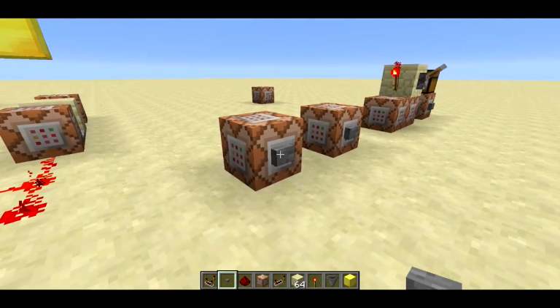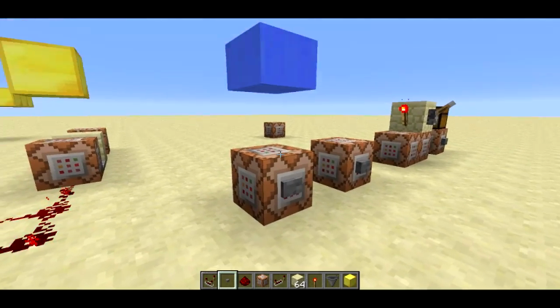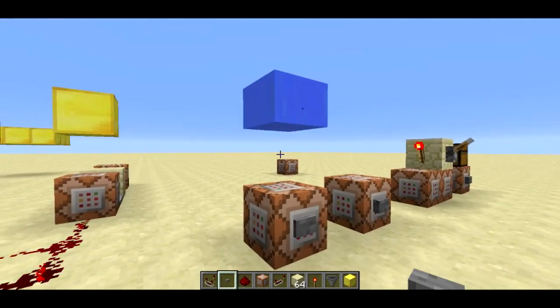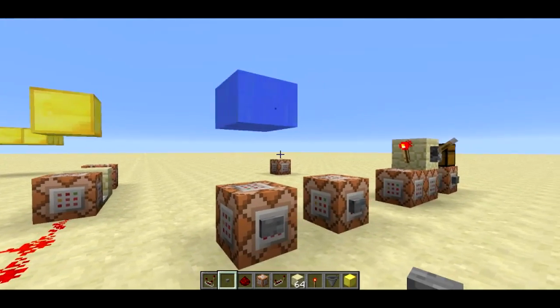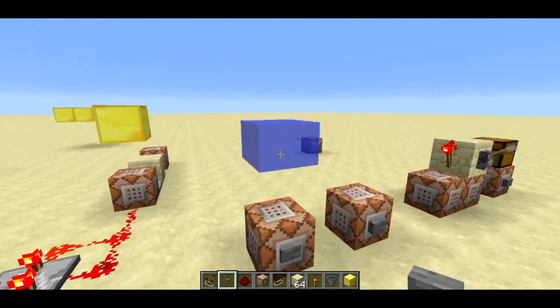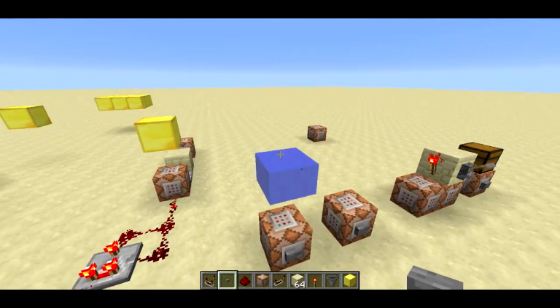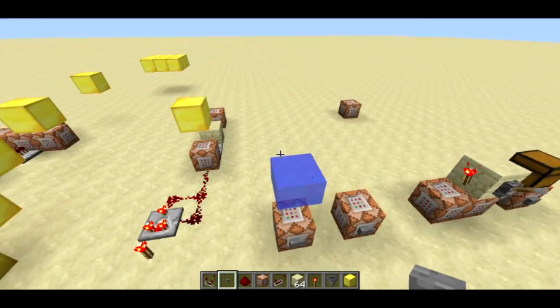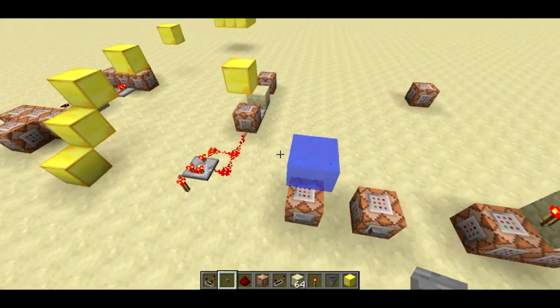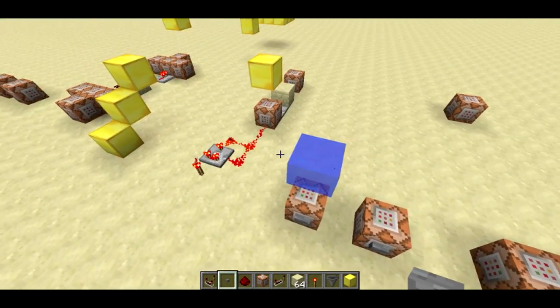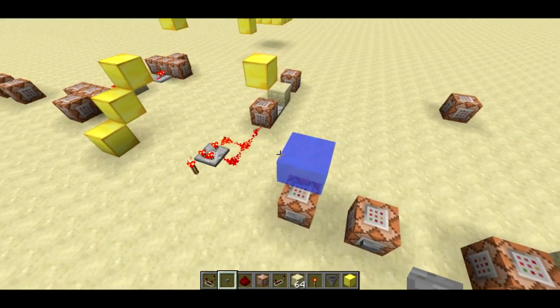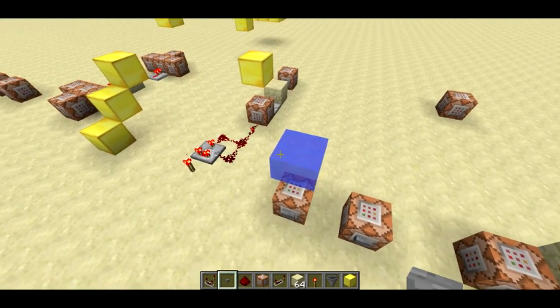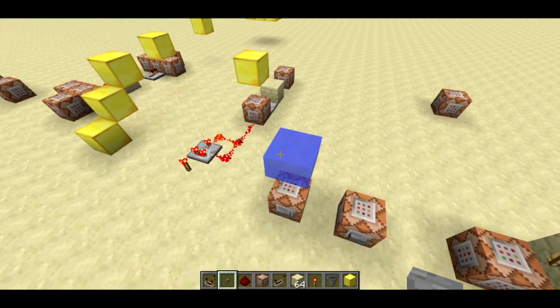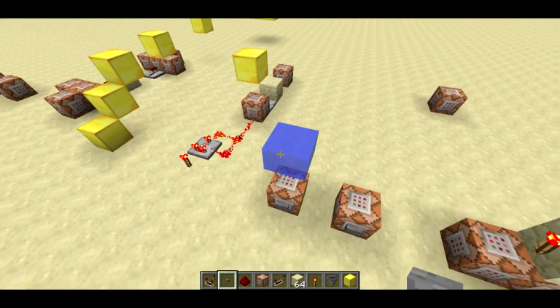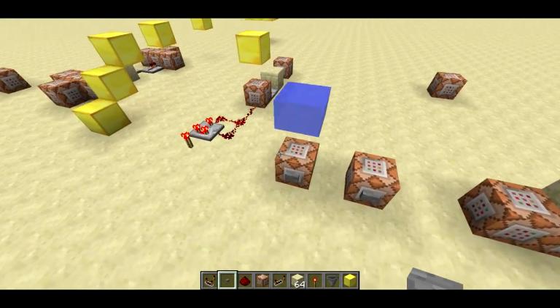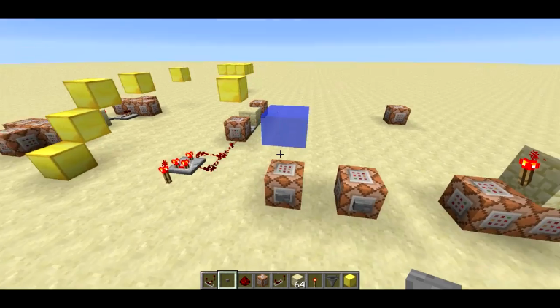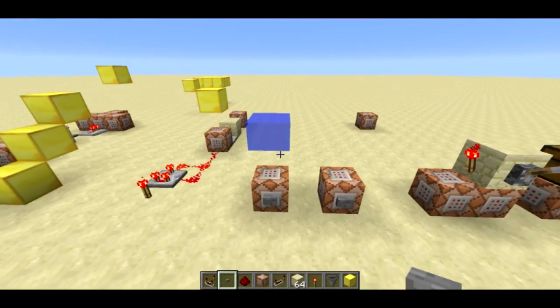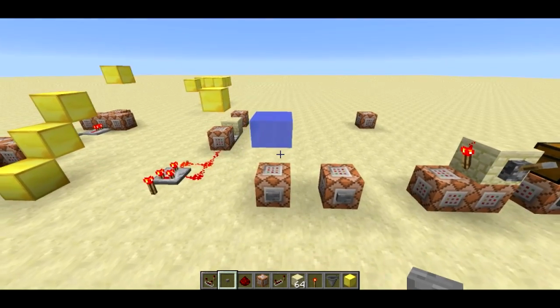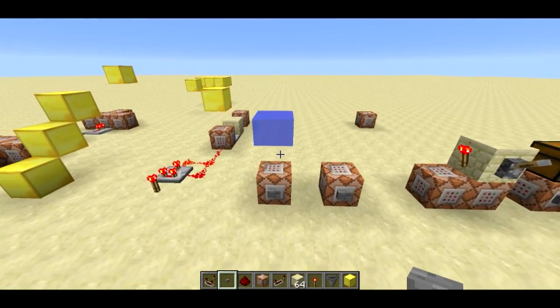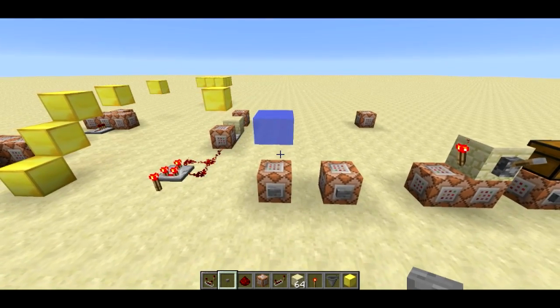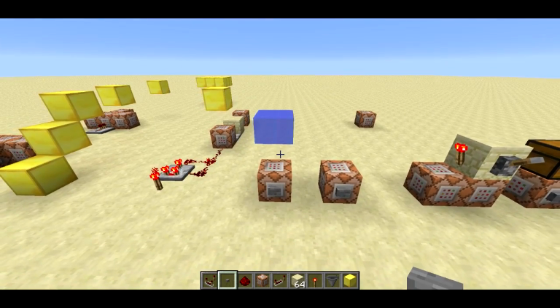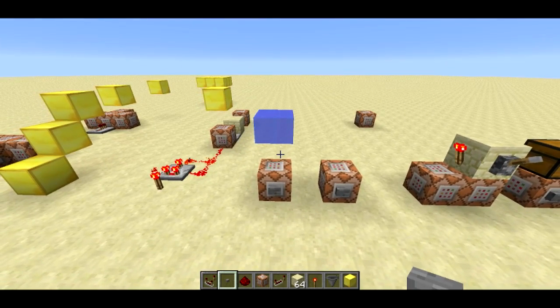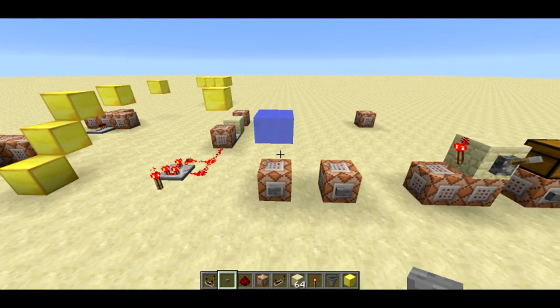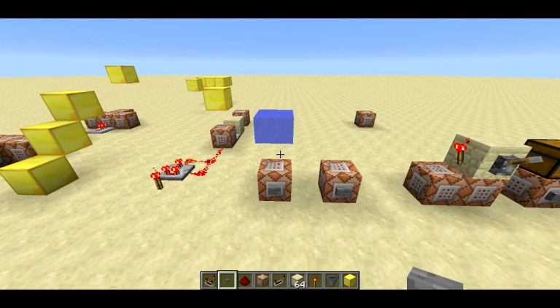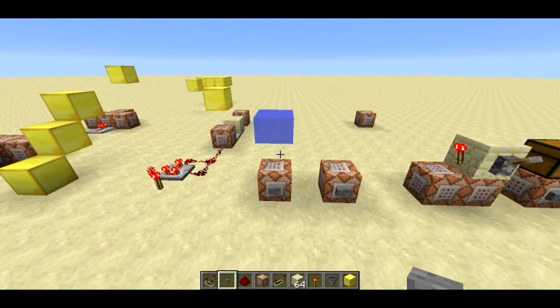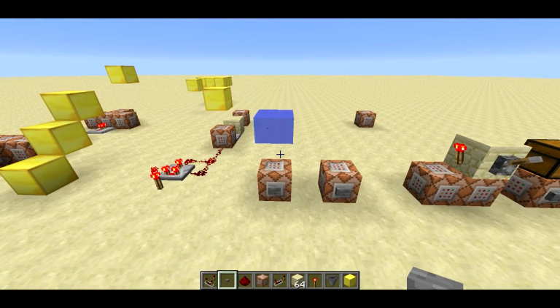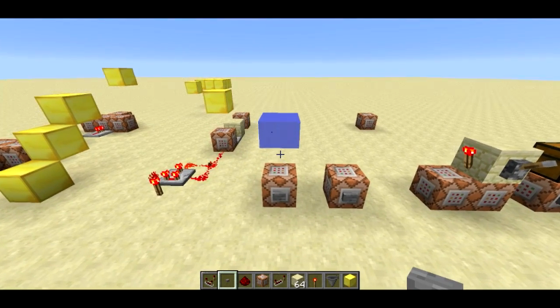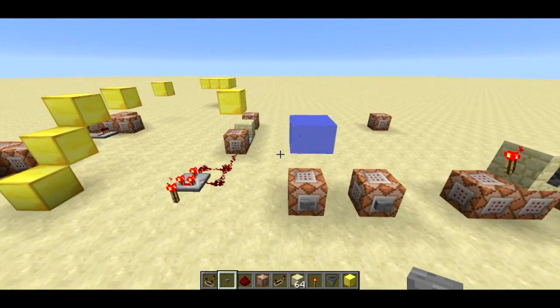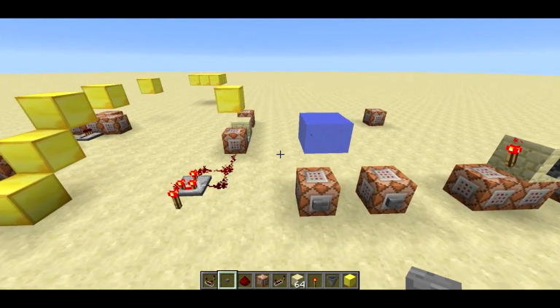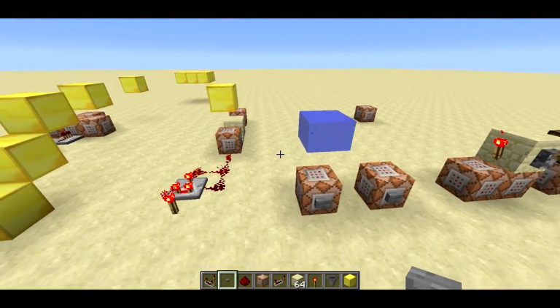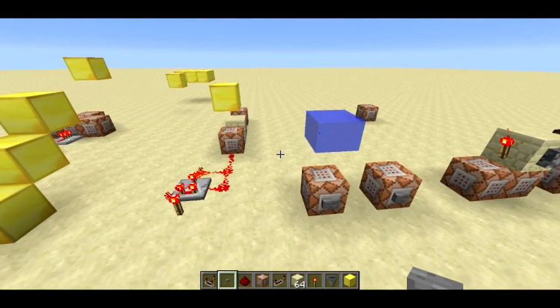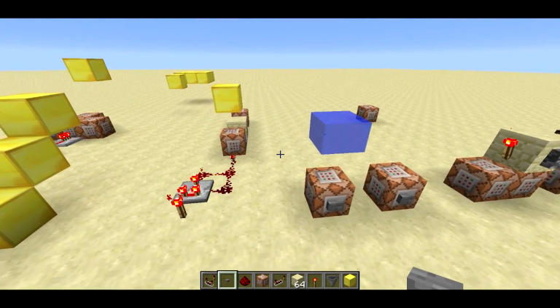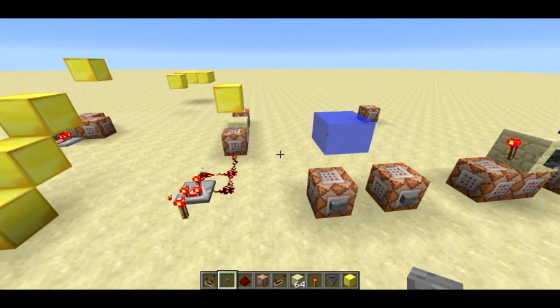I can also summon a water block in mid-air and it will just float there. Definitely going to play around with that and see what kind of things you can do.